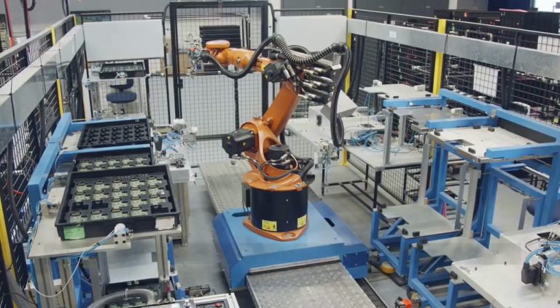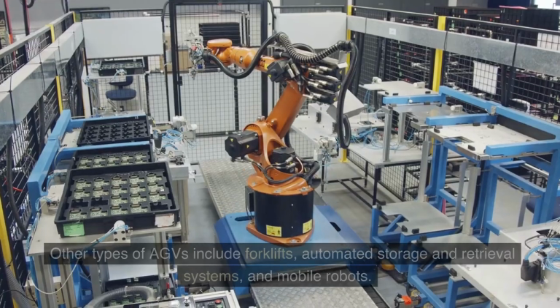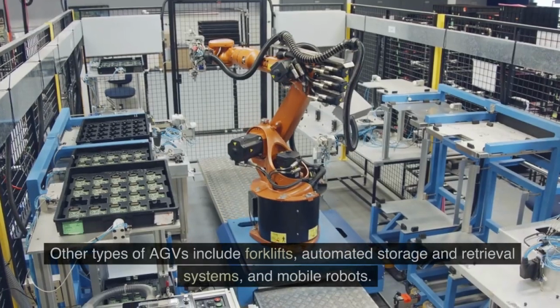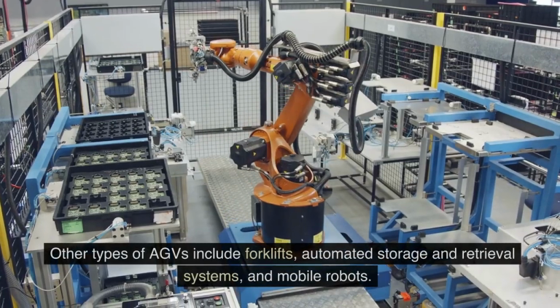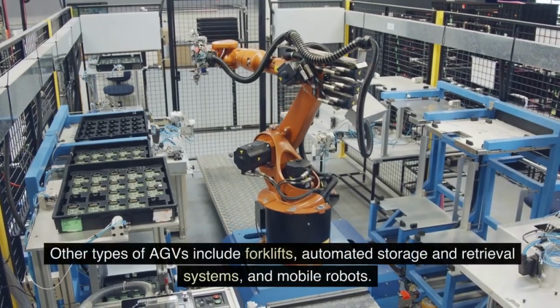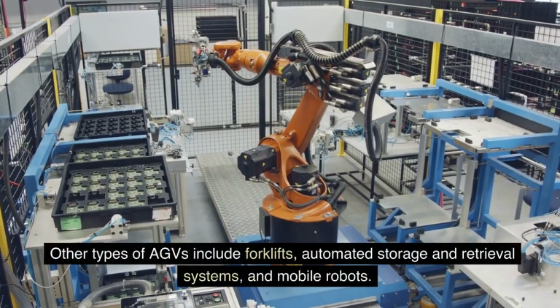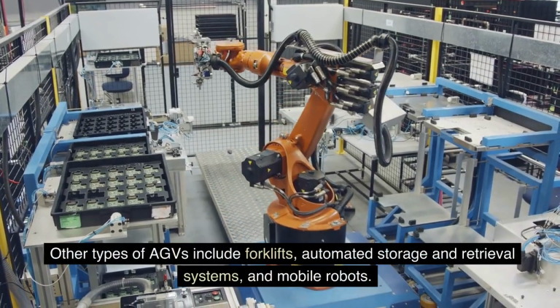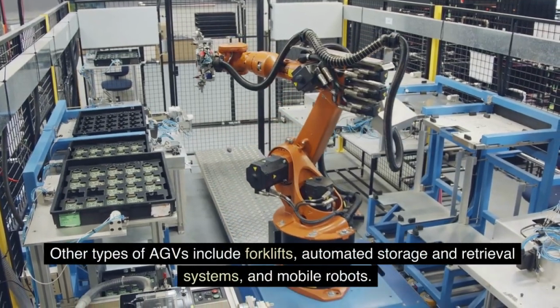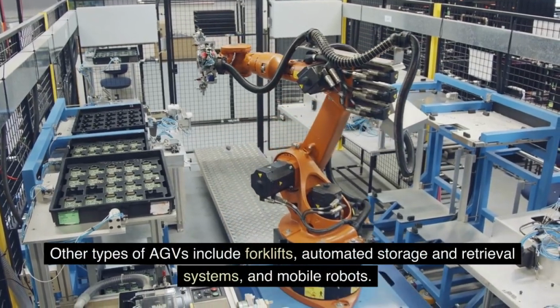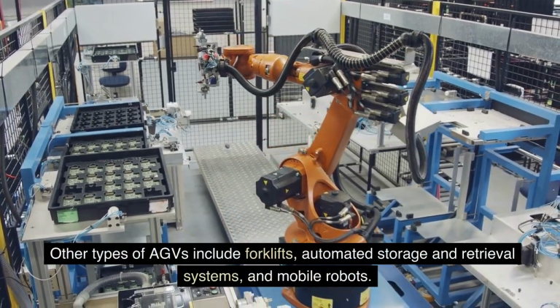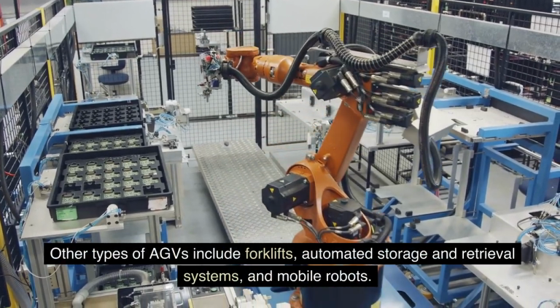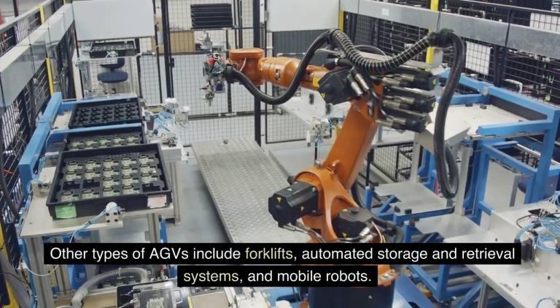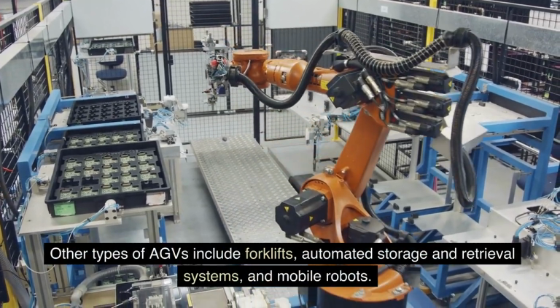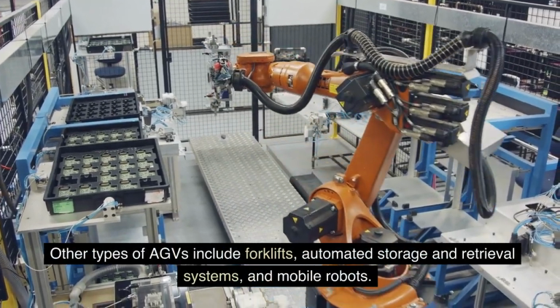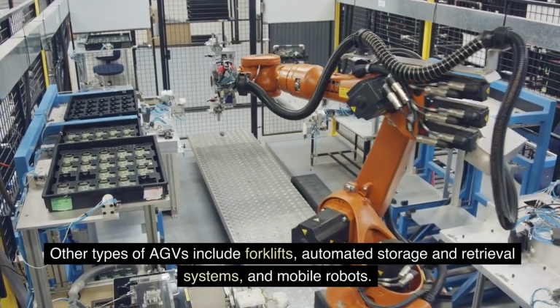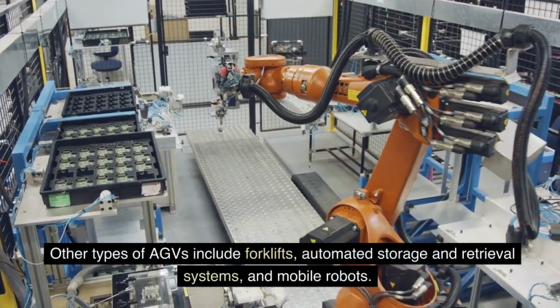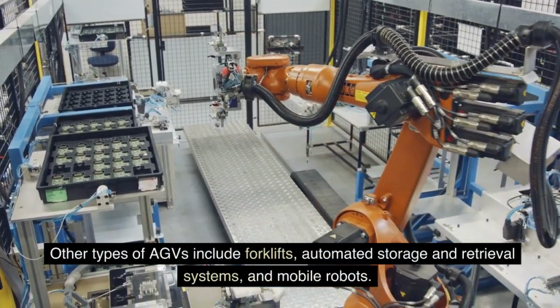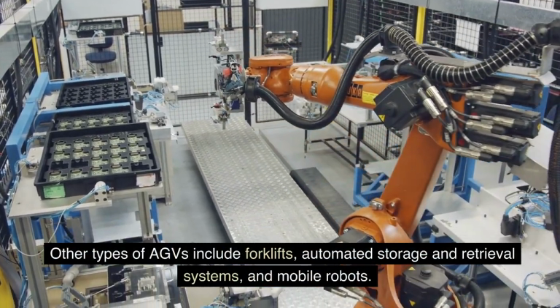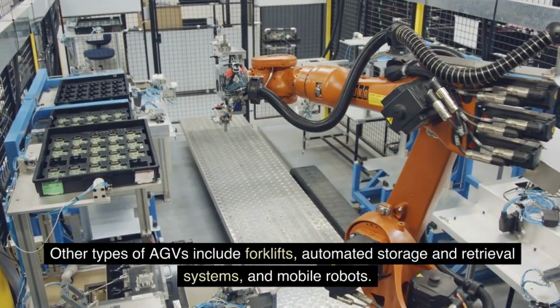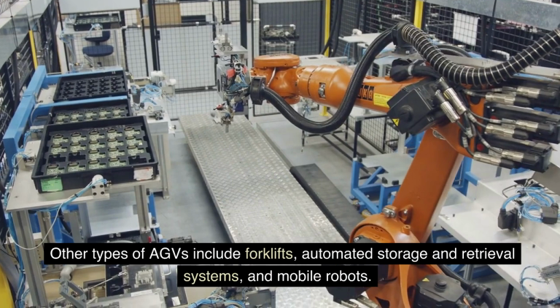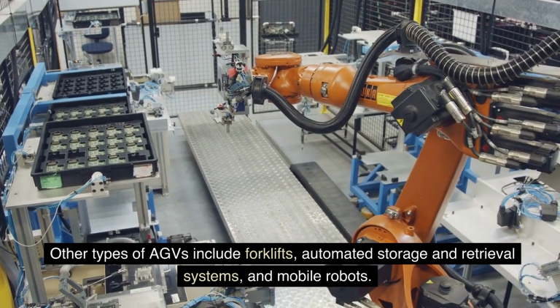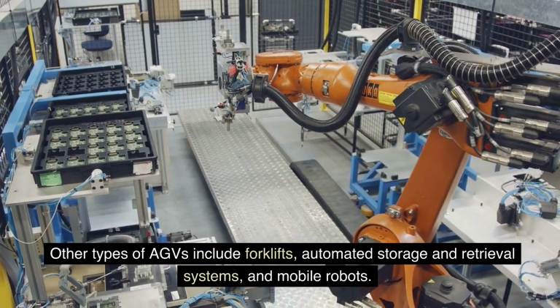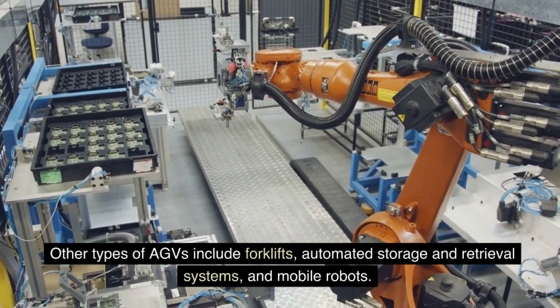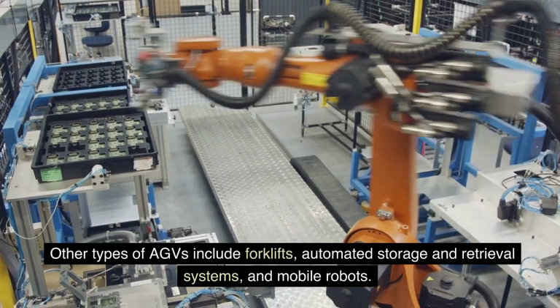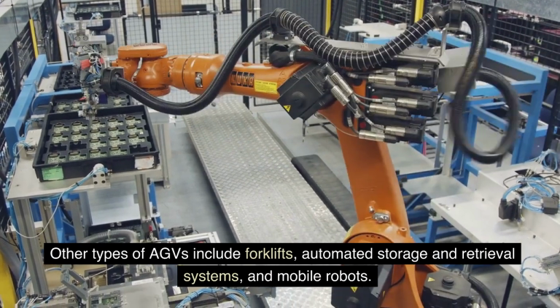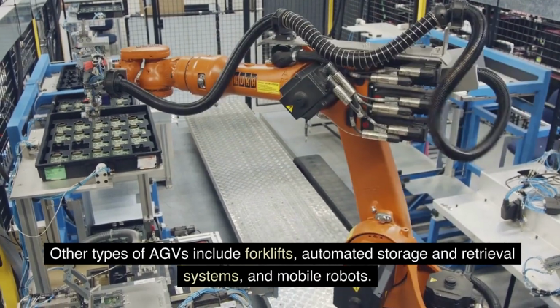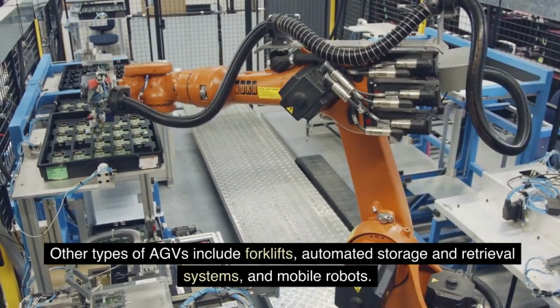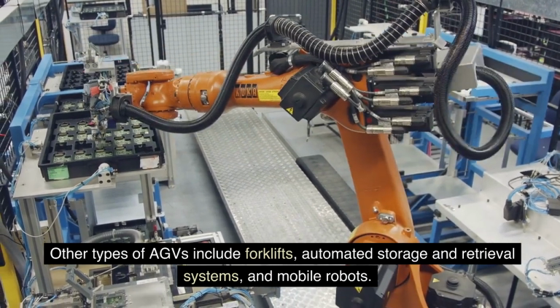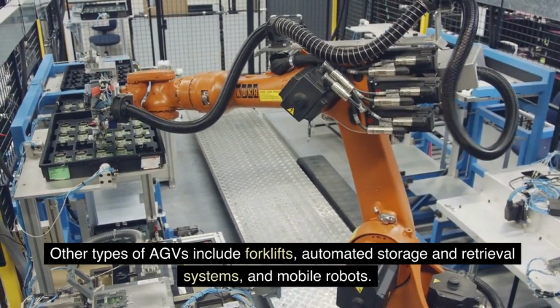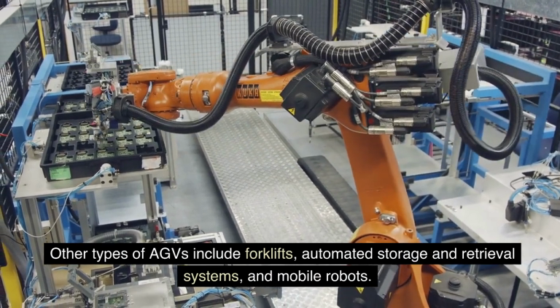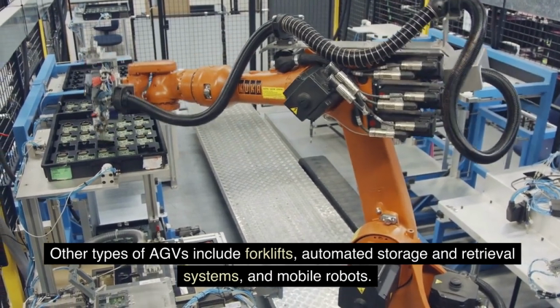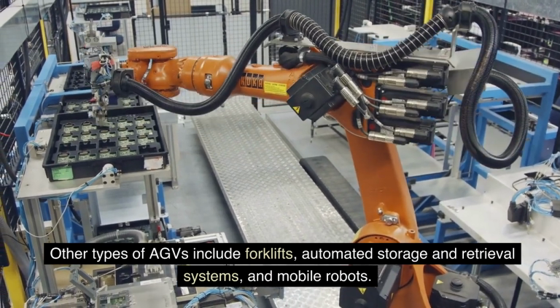Other types of AGVs include forklifts, automated storage and retrieval systems, and mobile robots.